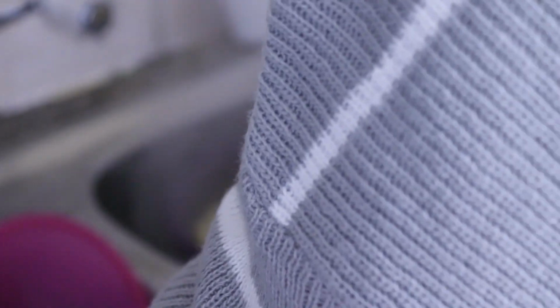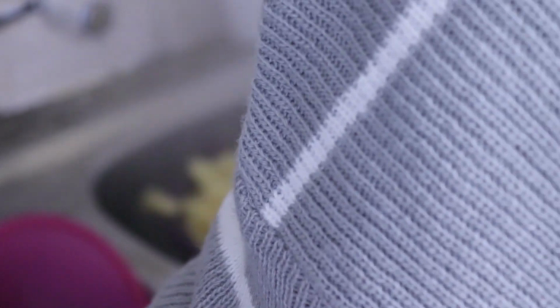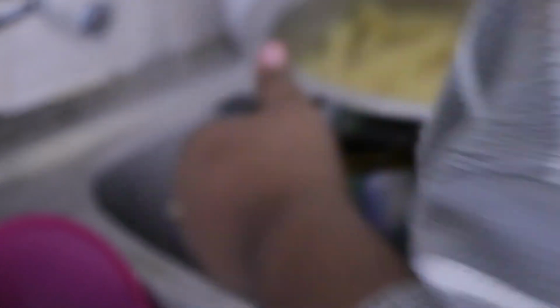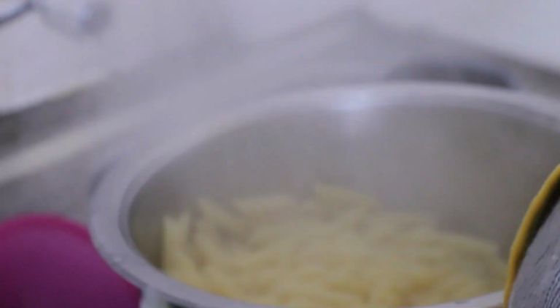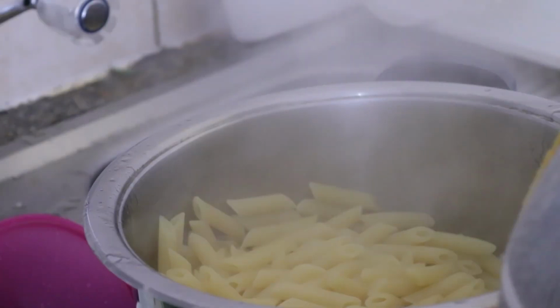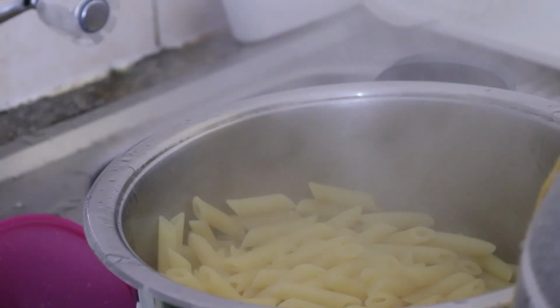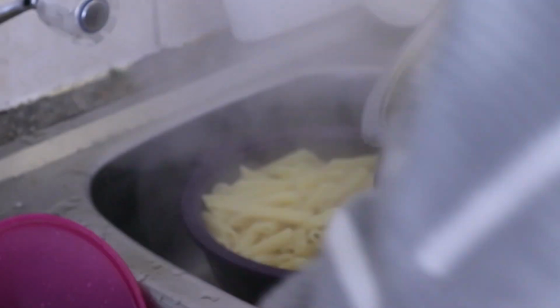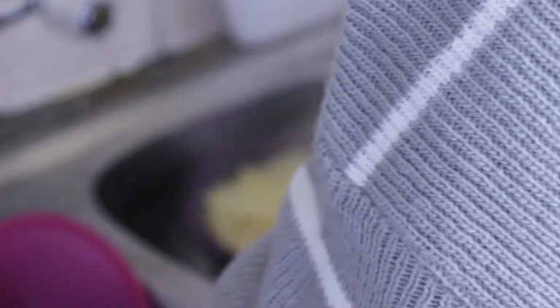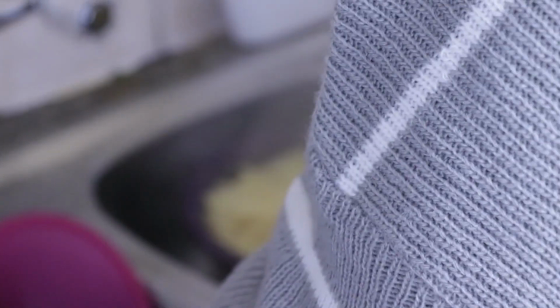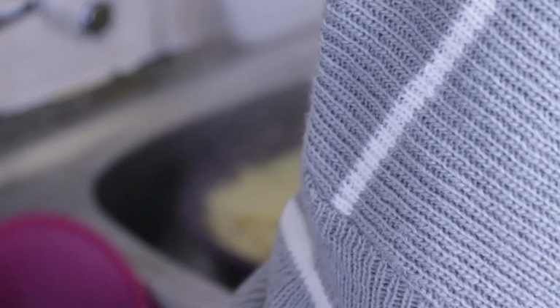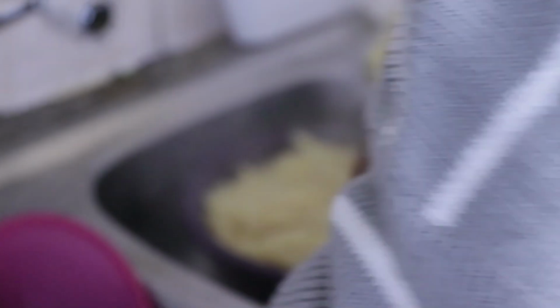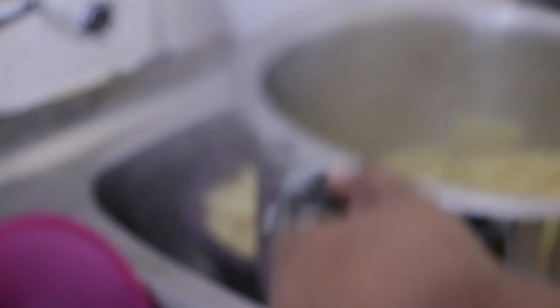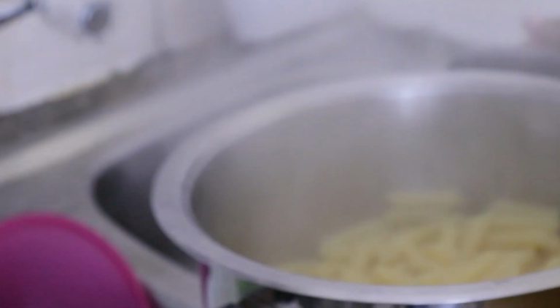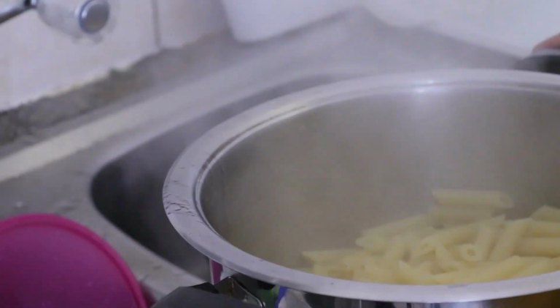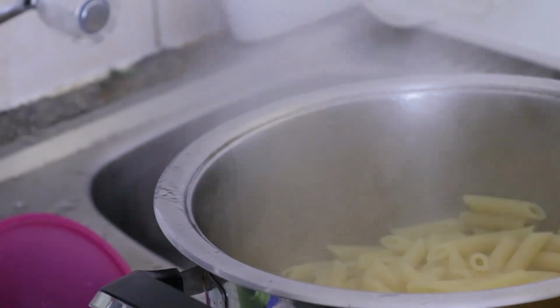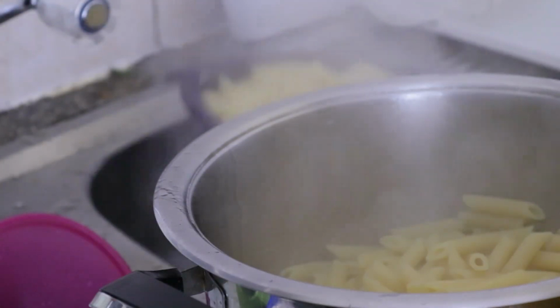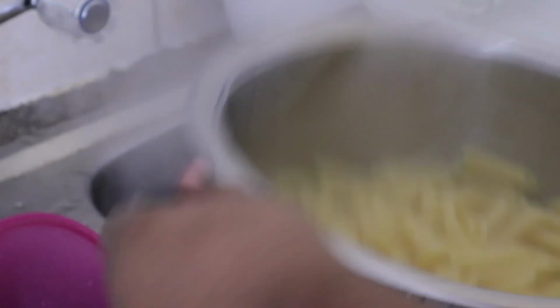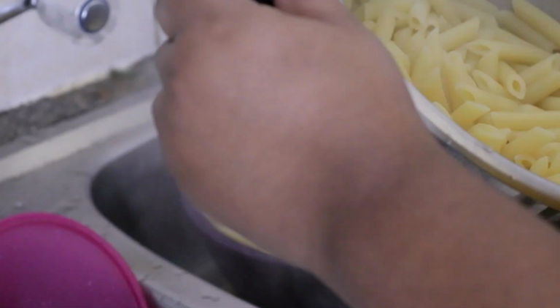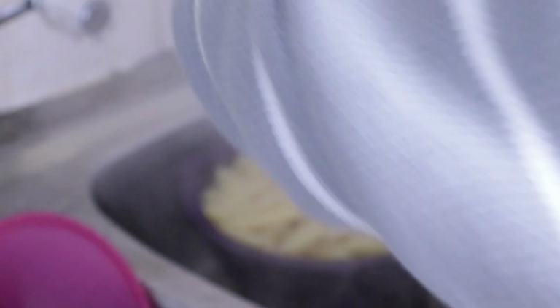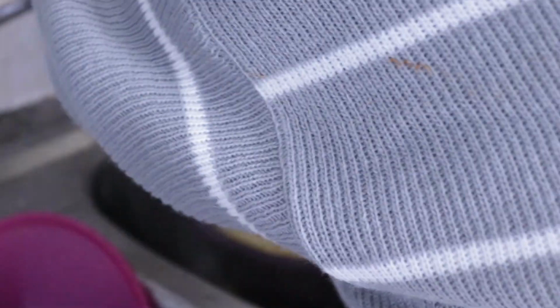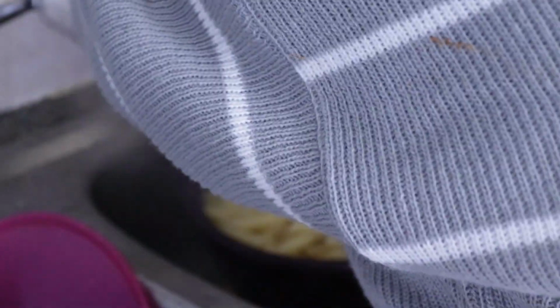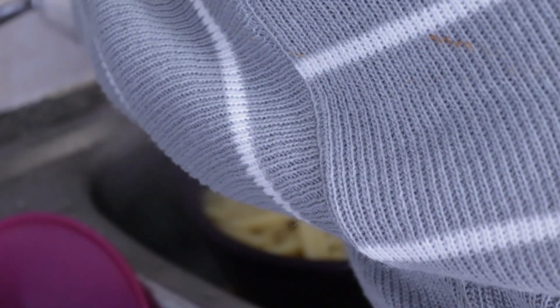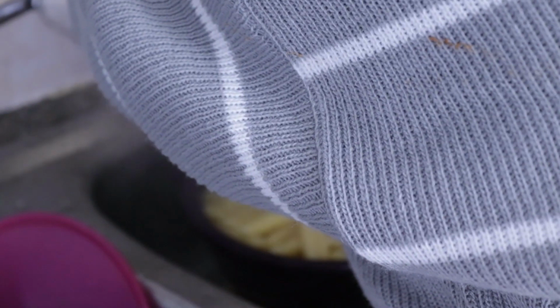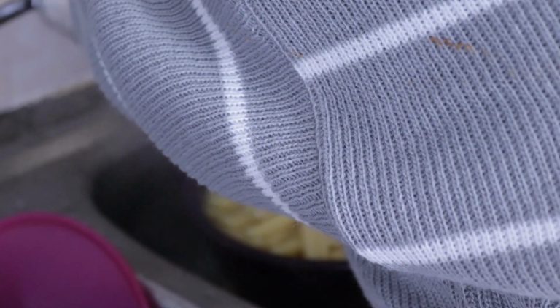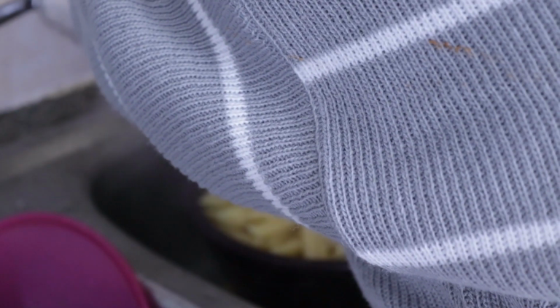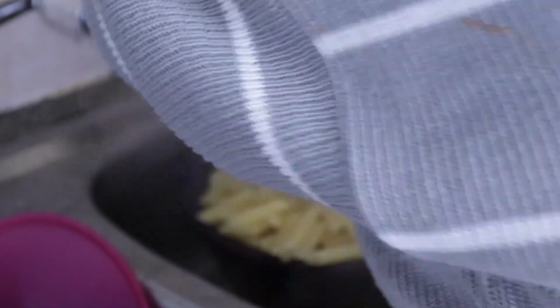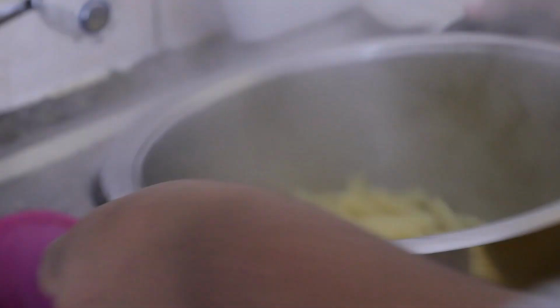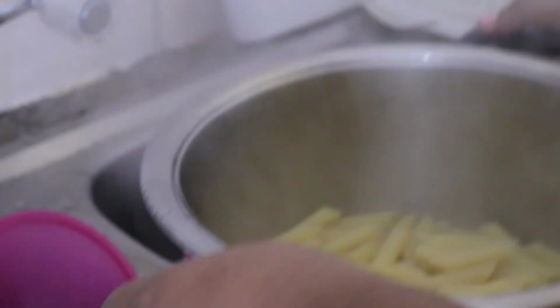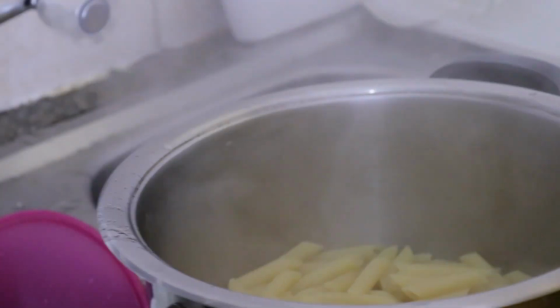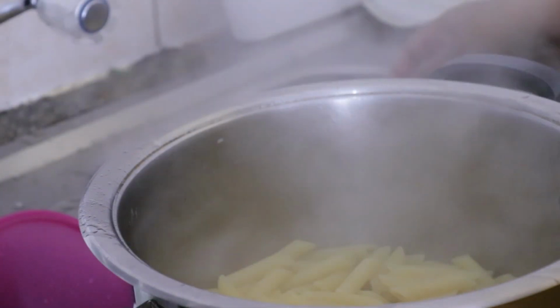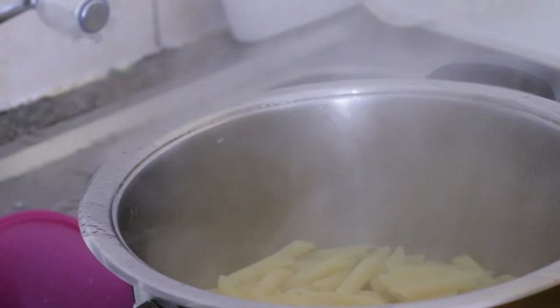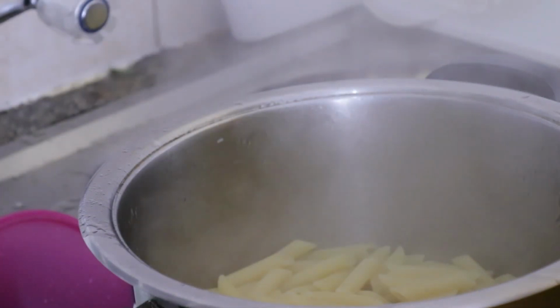Once your pasta is ready, use a colander to drain out the water and put it back into the pot.